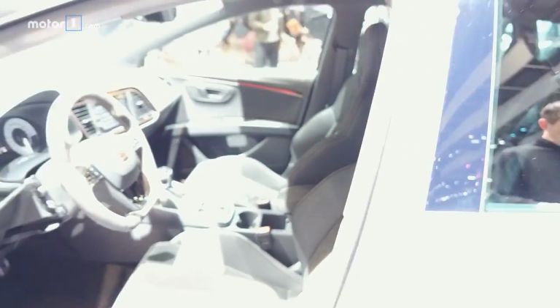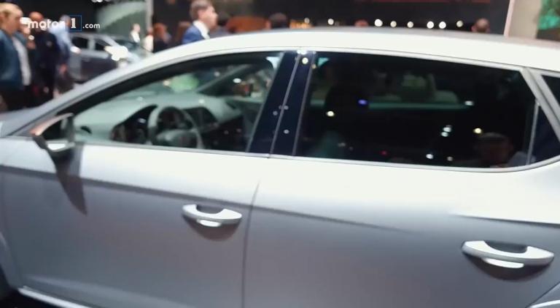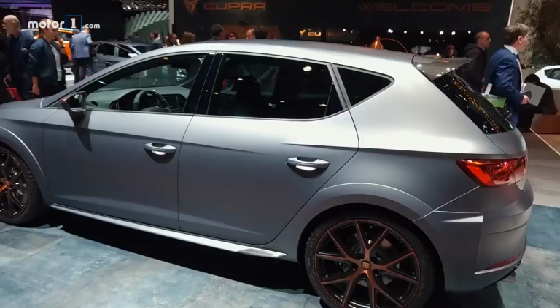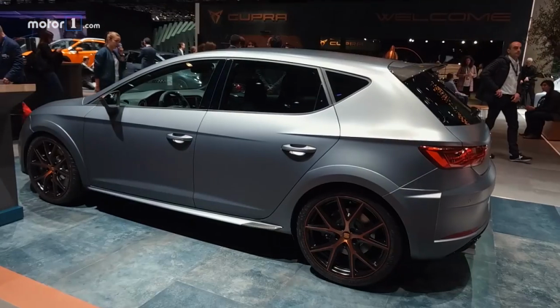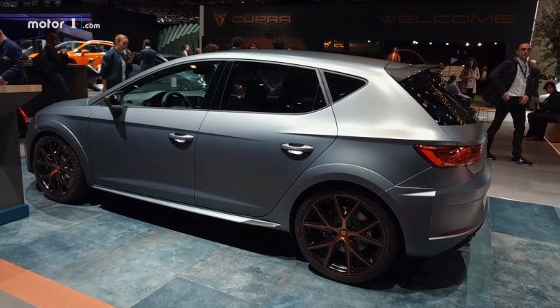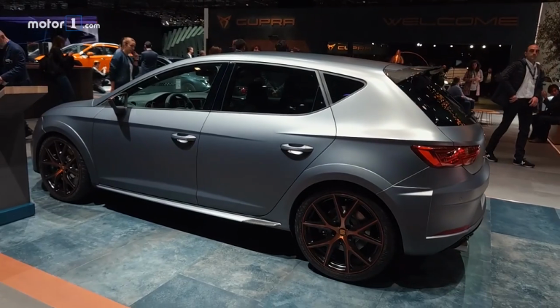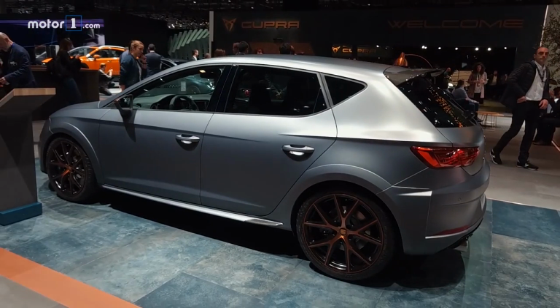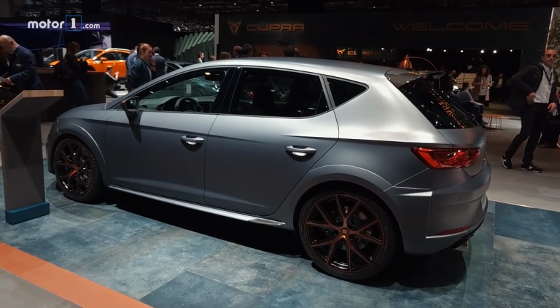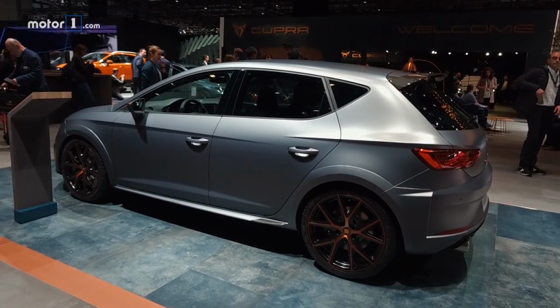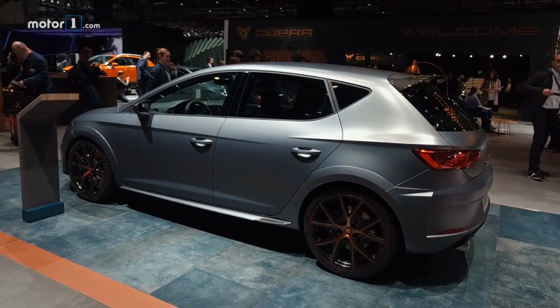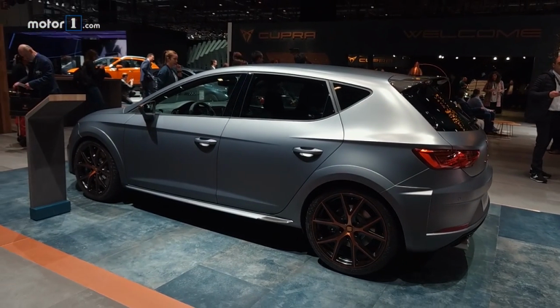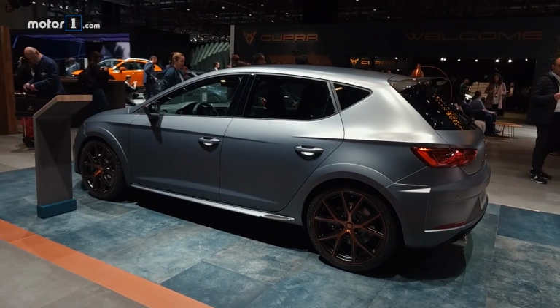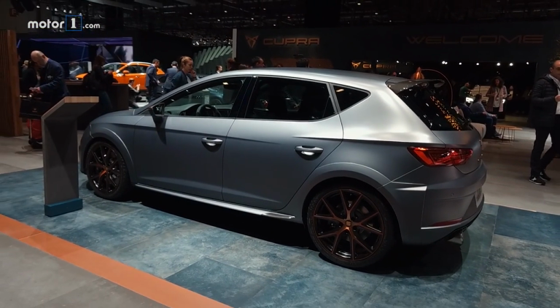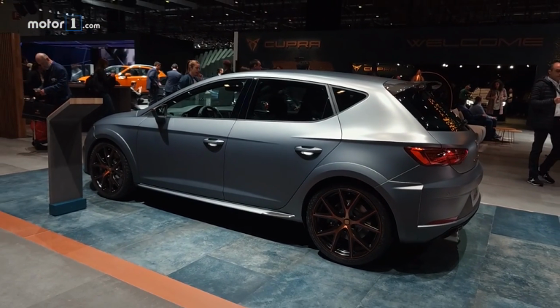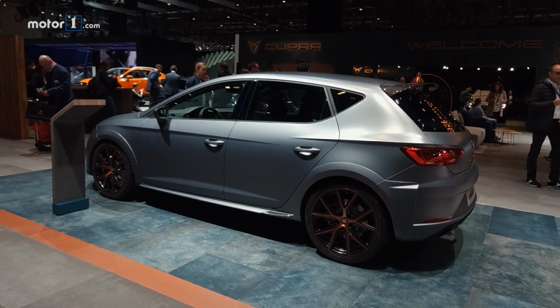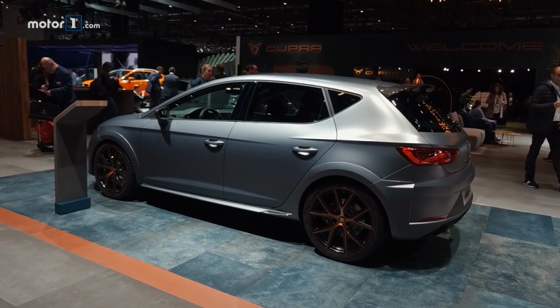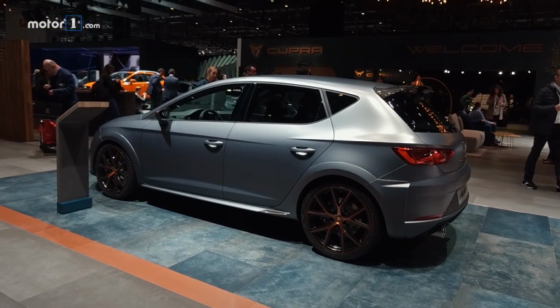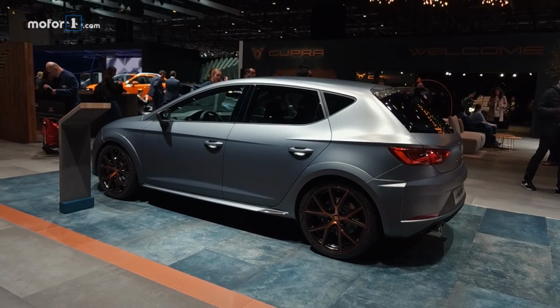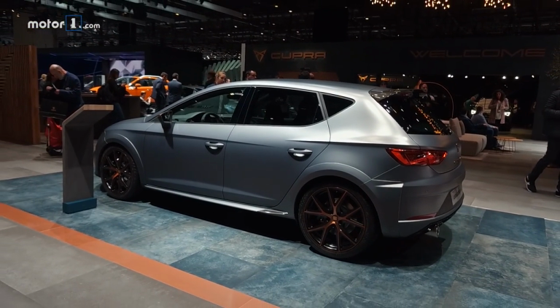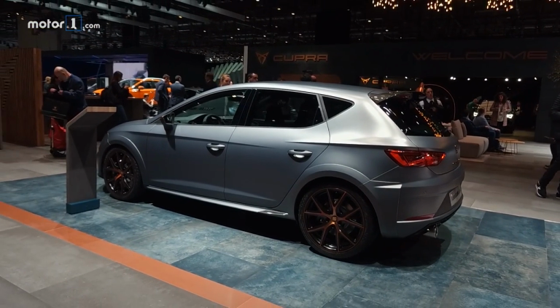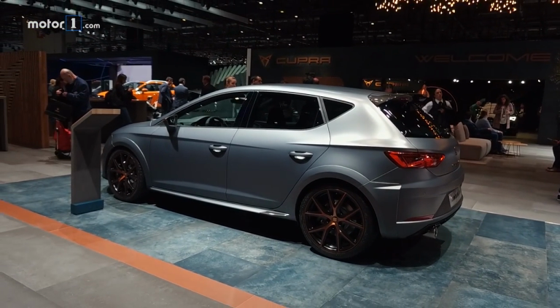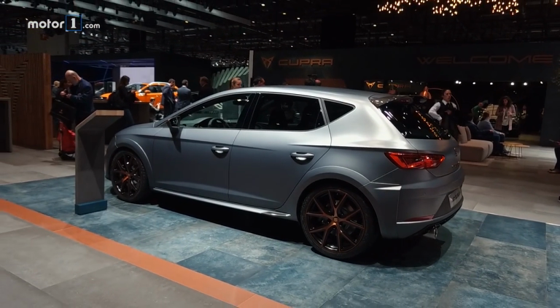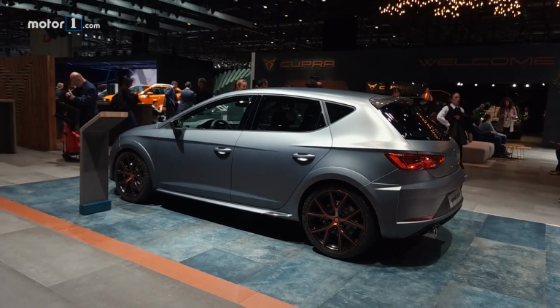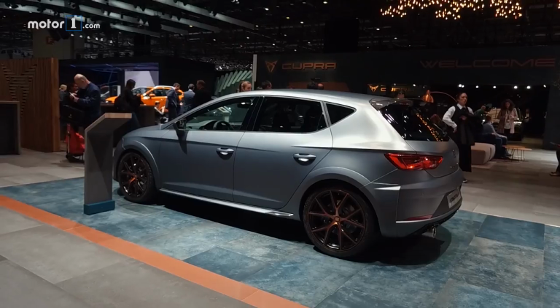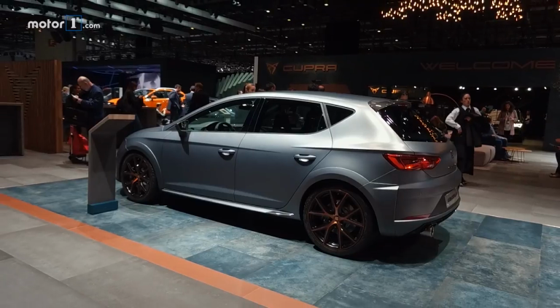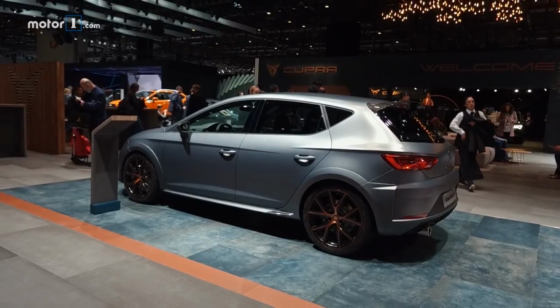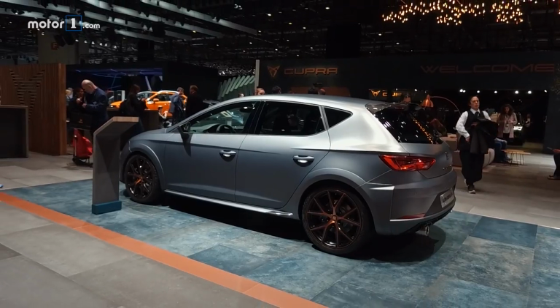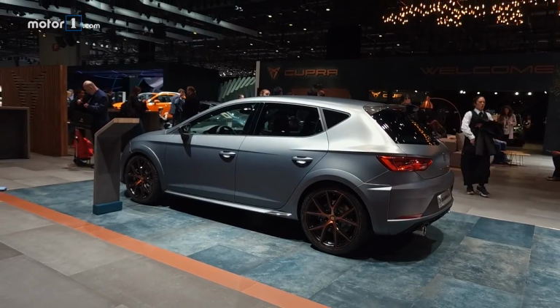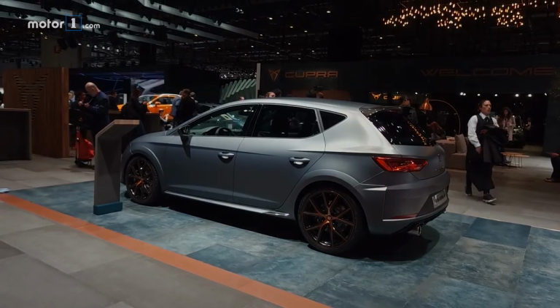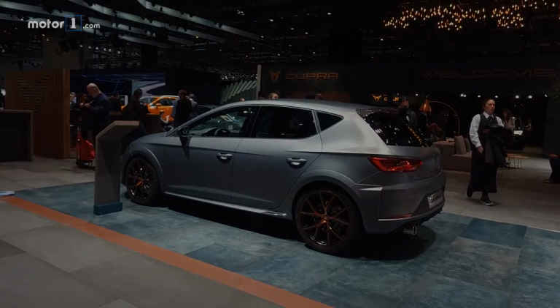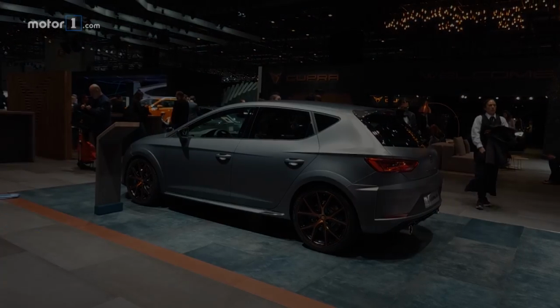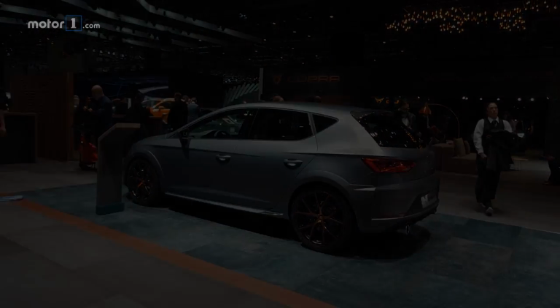For more on this car and every other debut from the Geneva Motor Show, be sure to visit us at MotorOne.com.